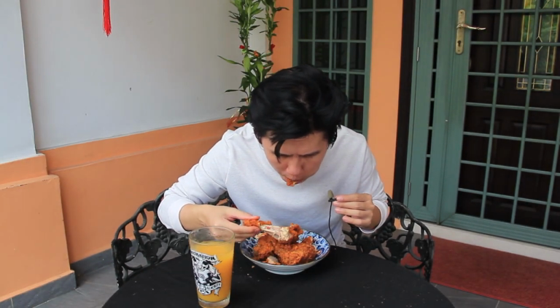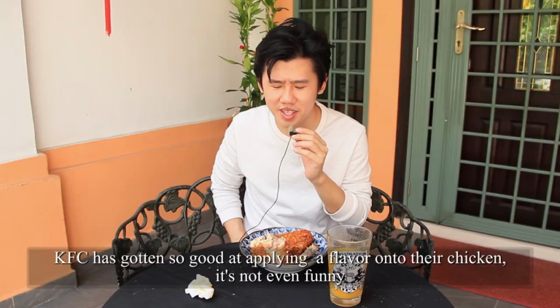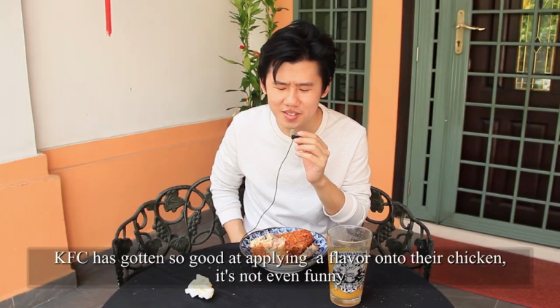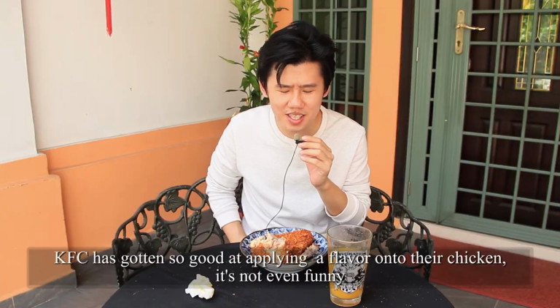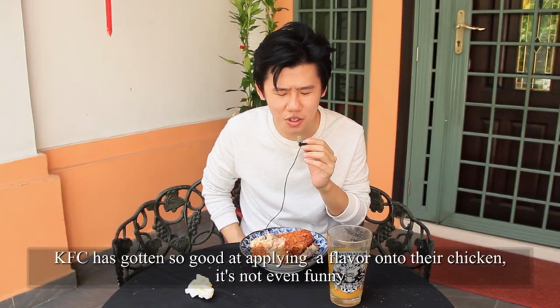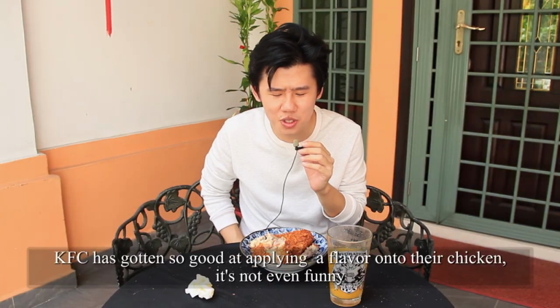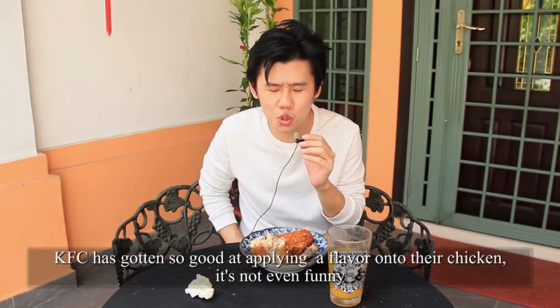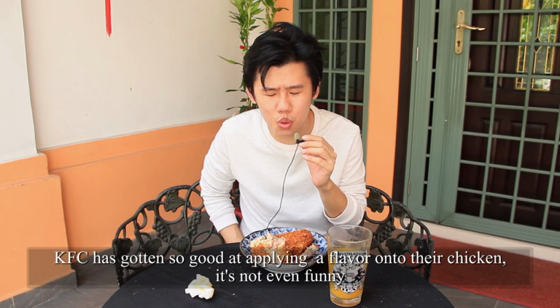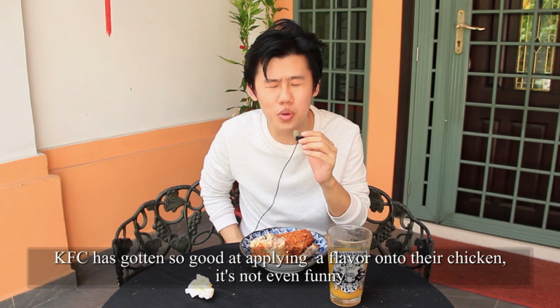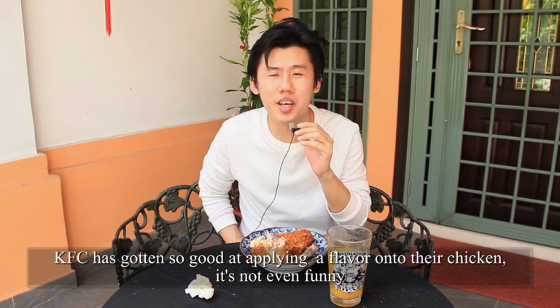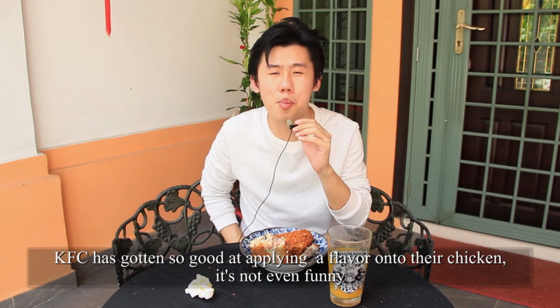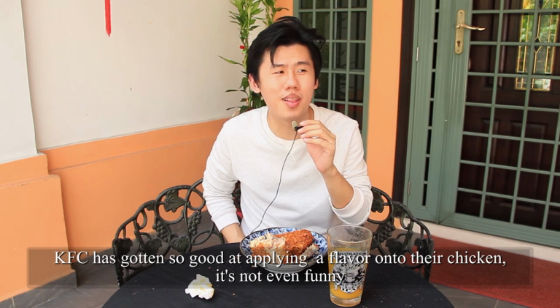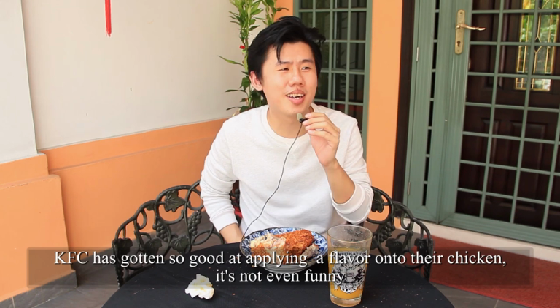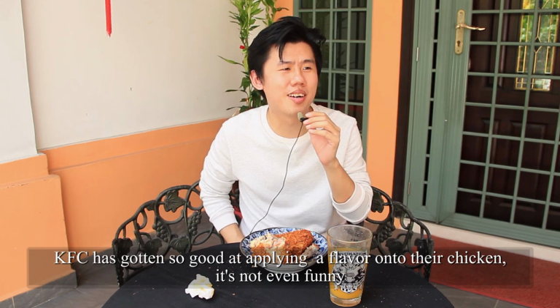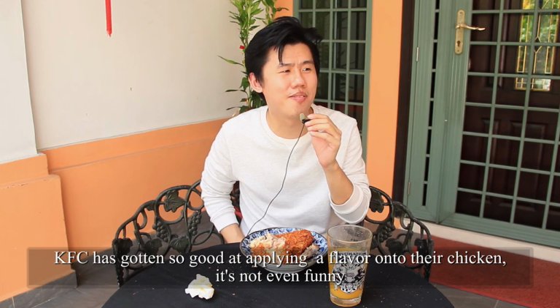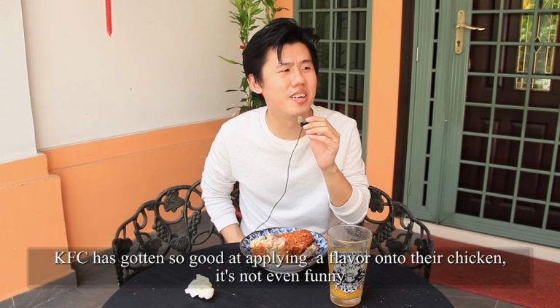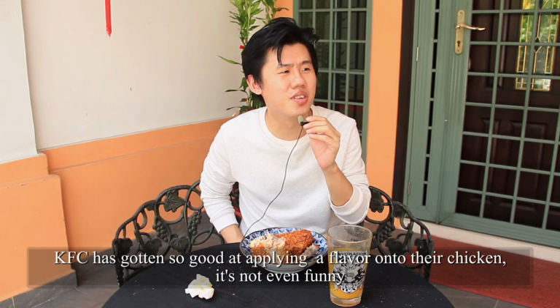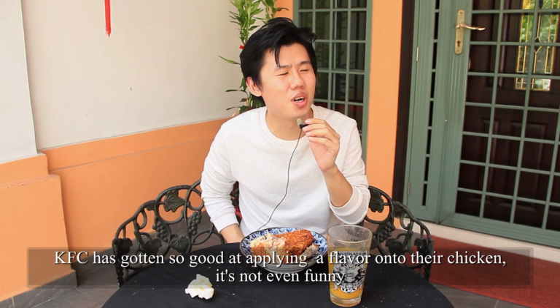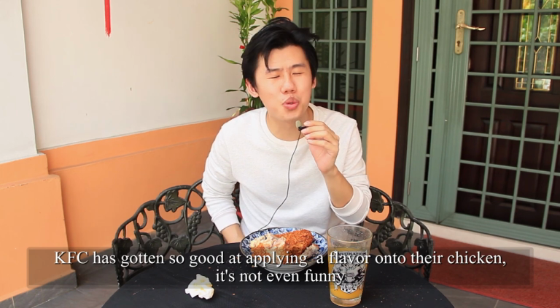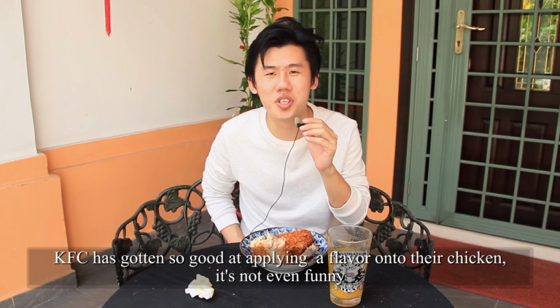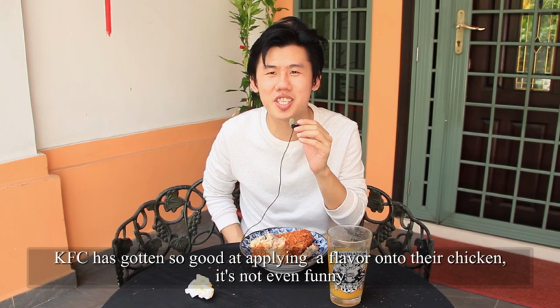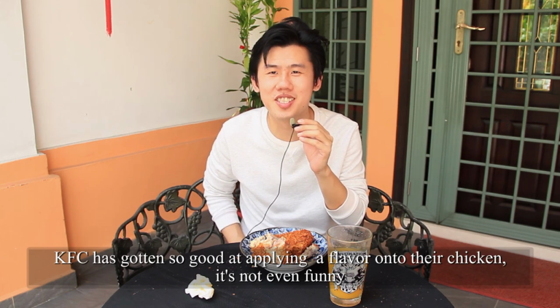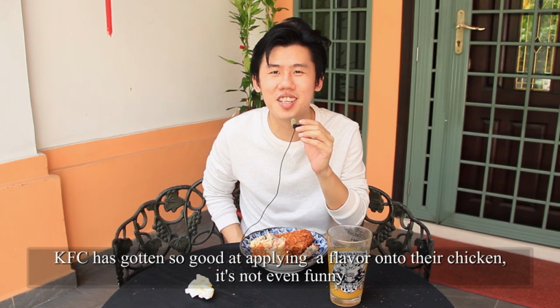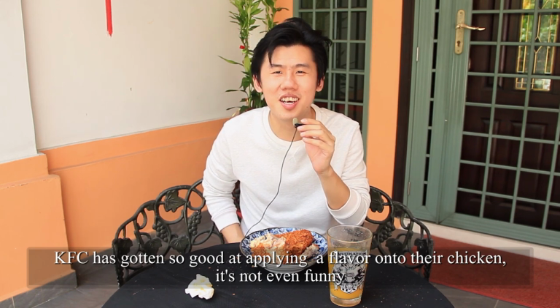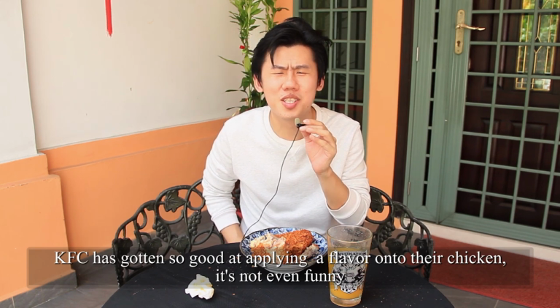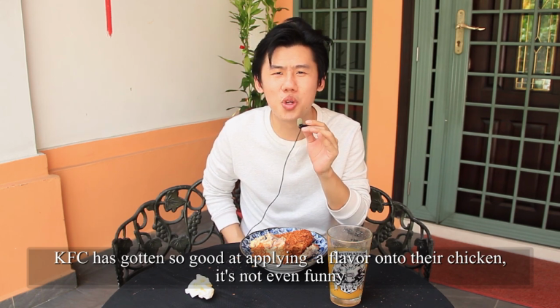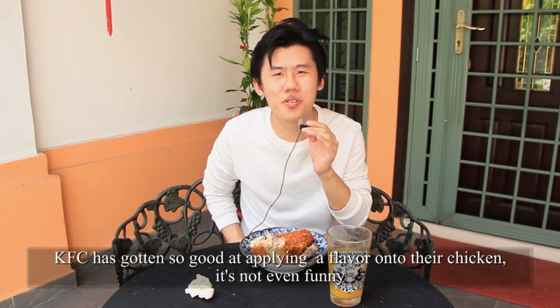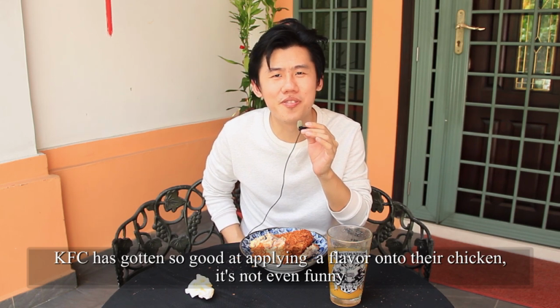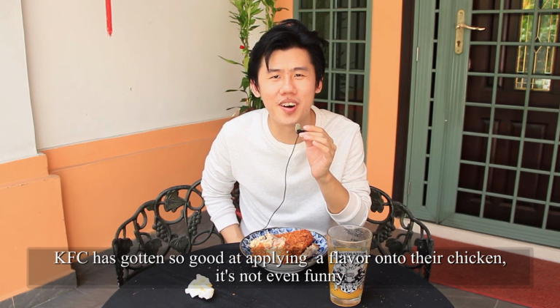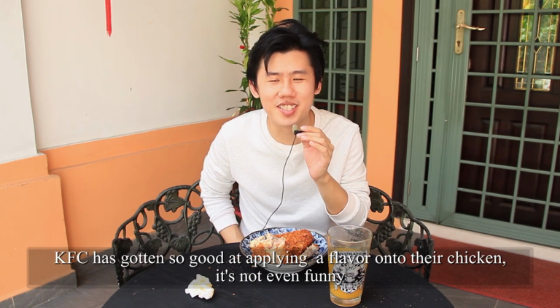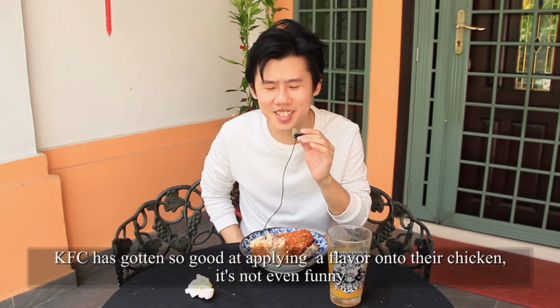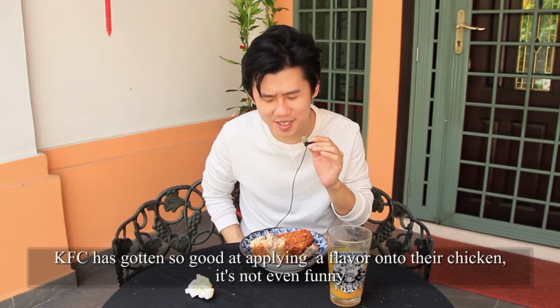KFC has gotten so good at applying a flavour onto a chicken. It's not even funny.